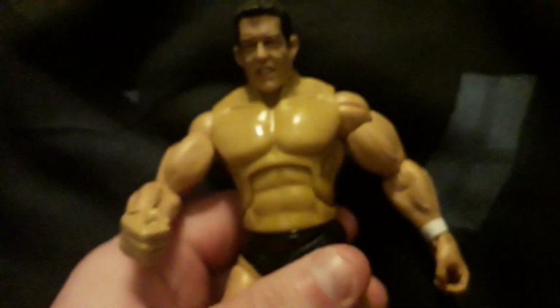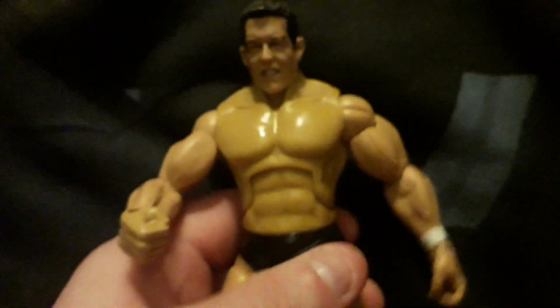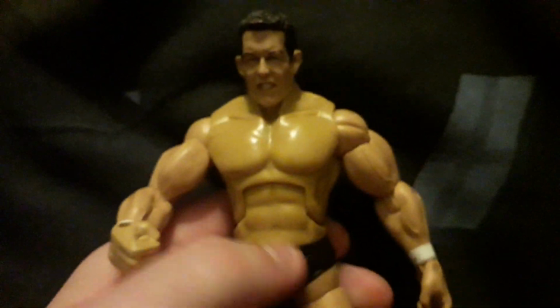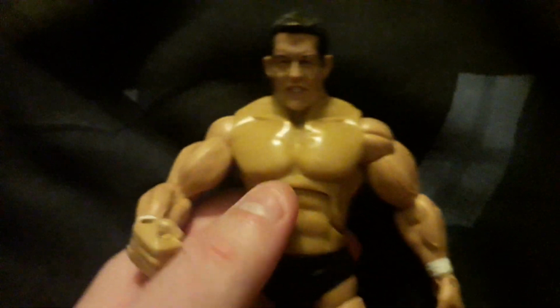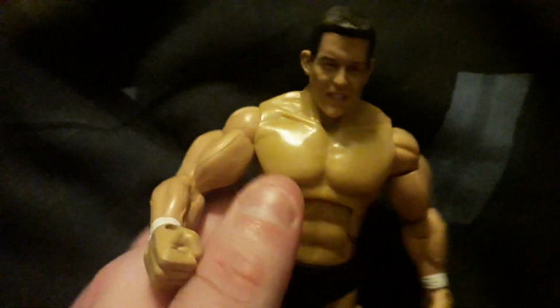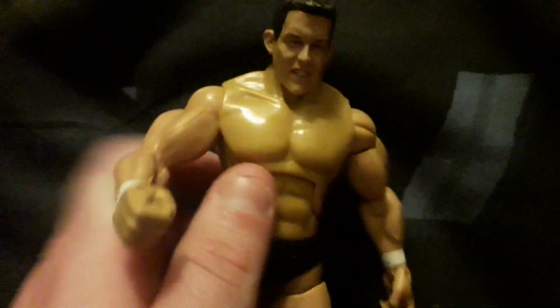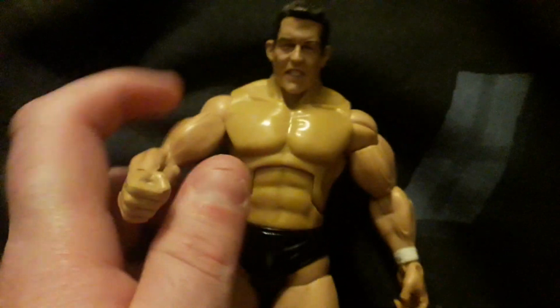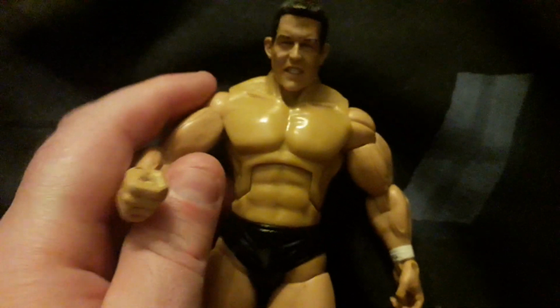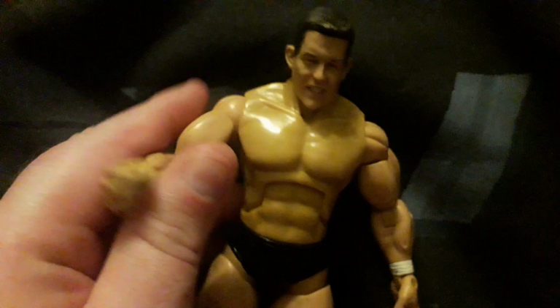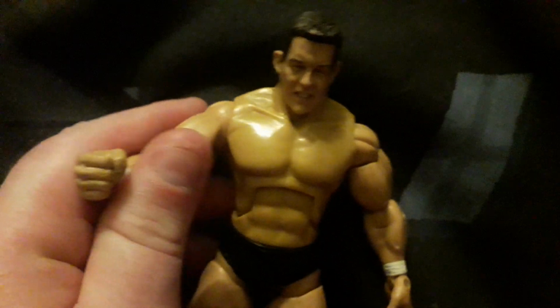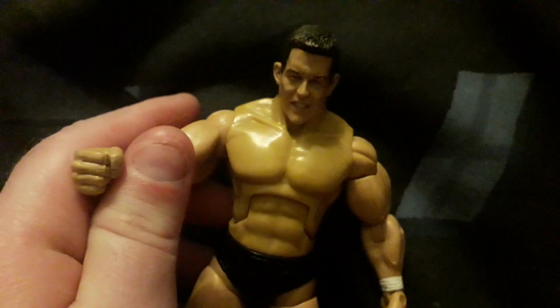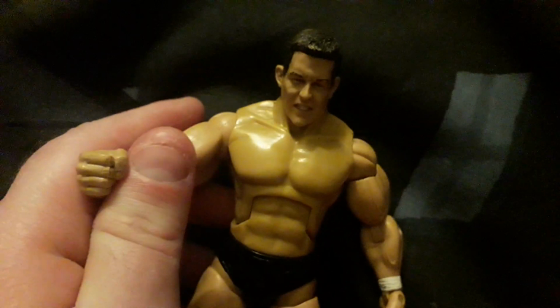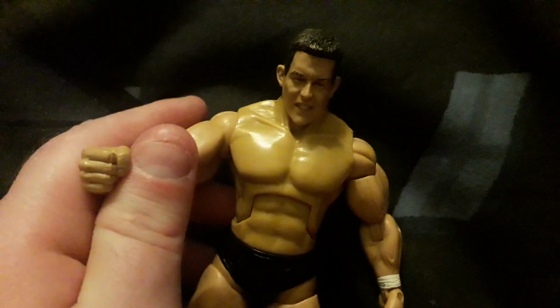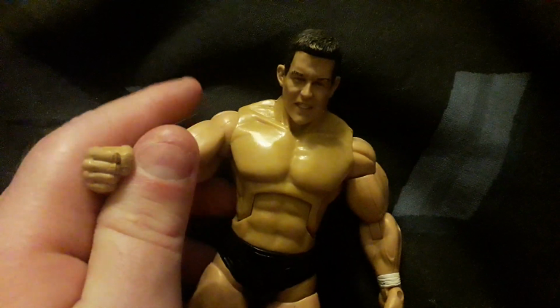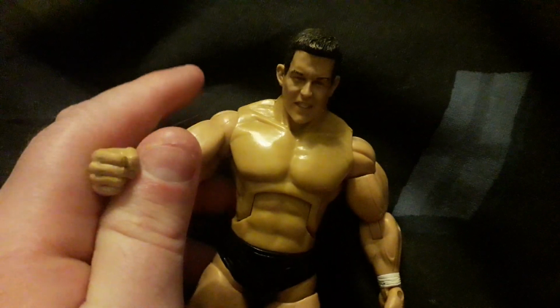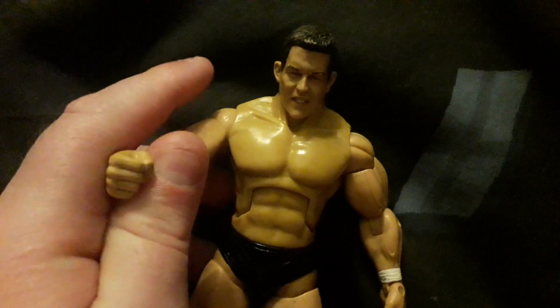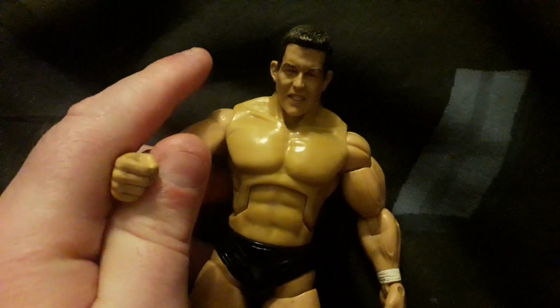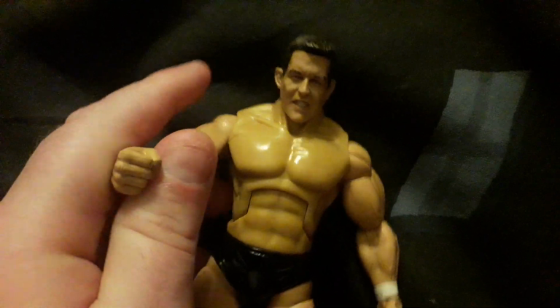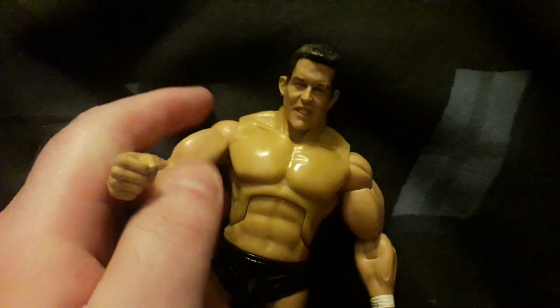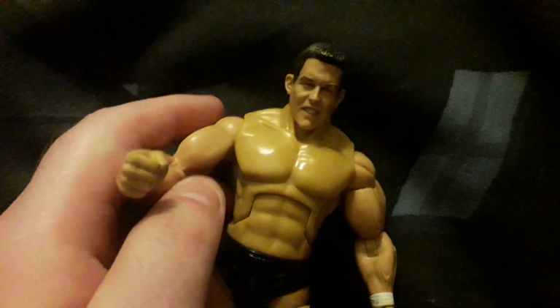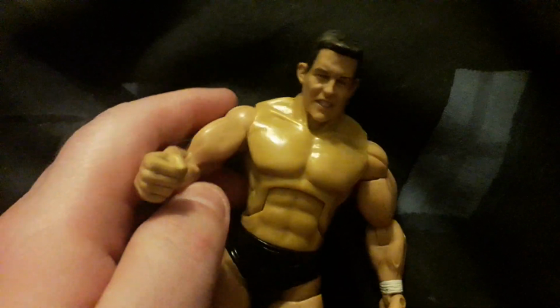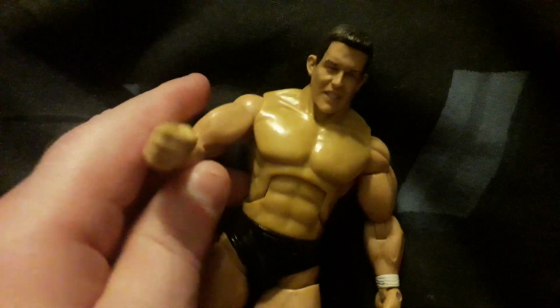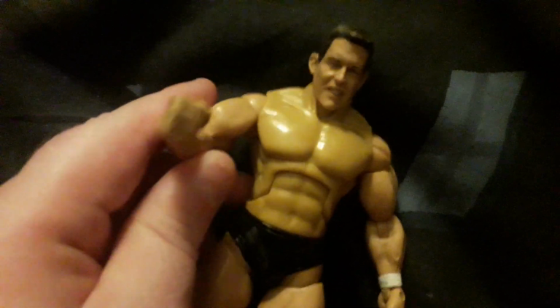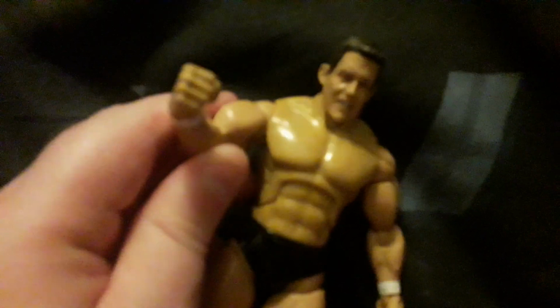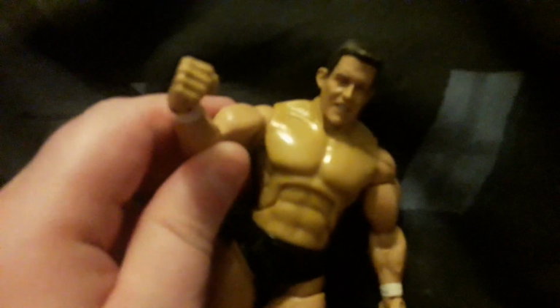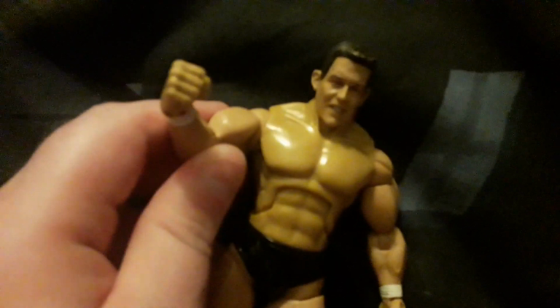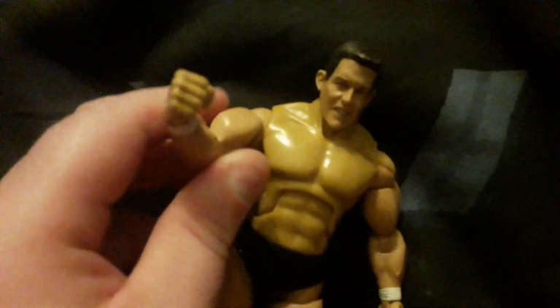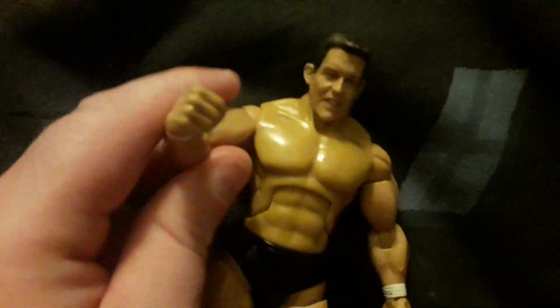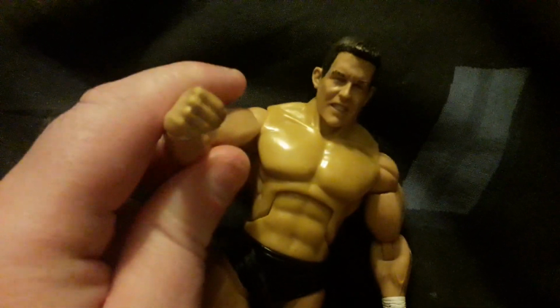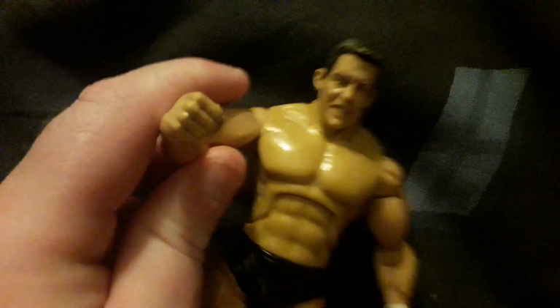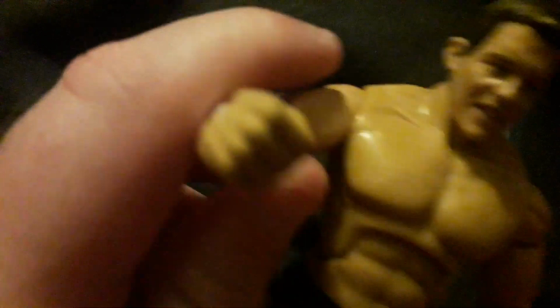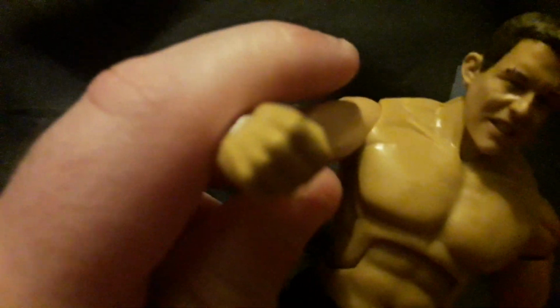That's about it for this review. See you in the next one, toy reviewing army. Peace out, bye!